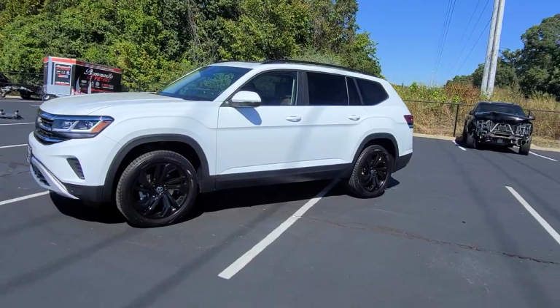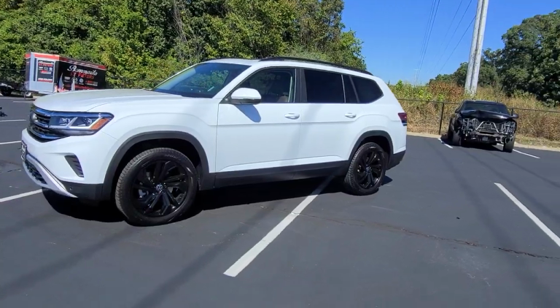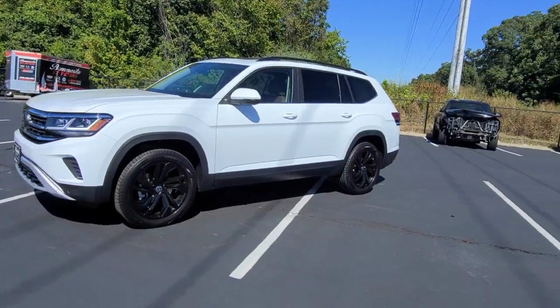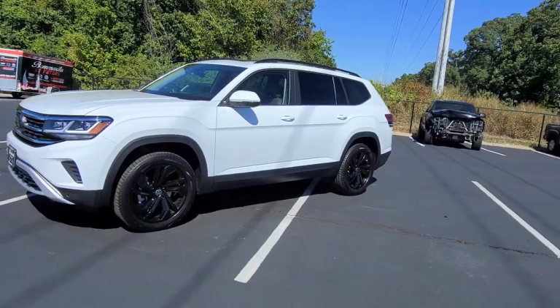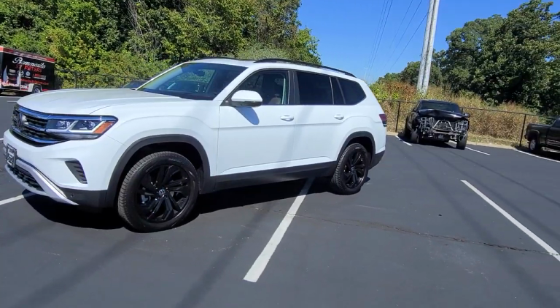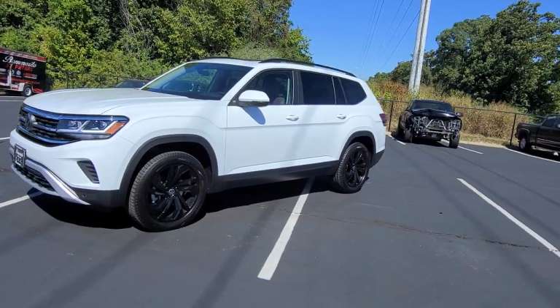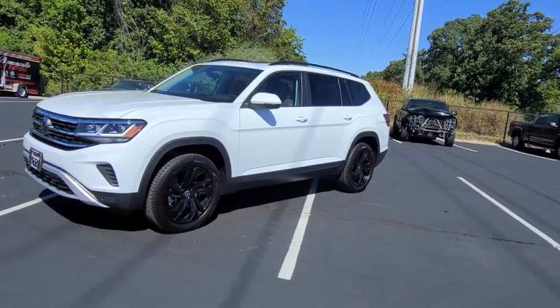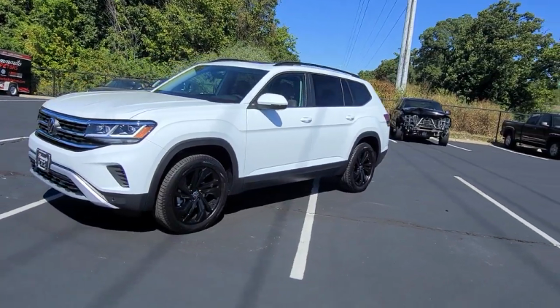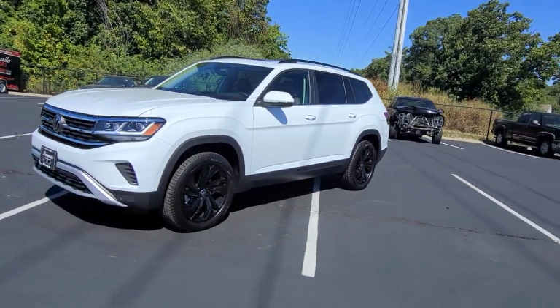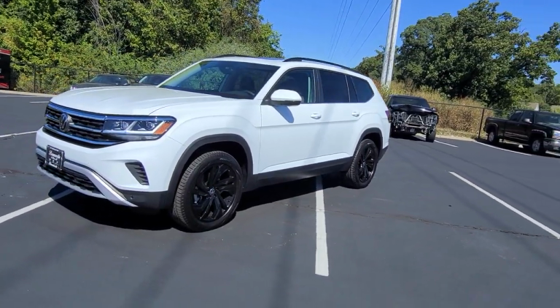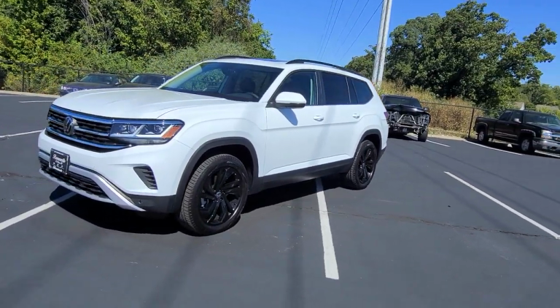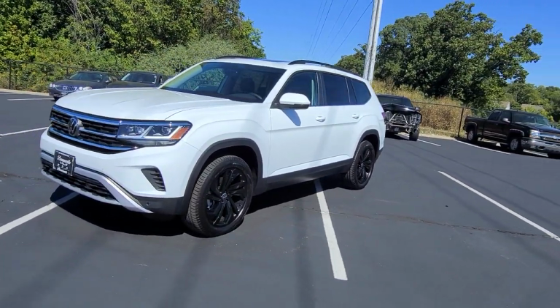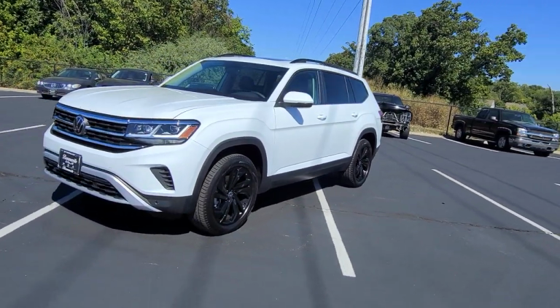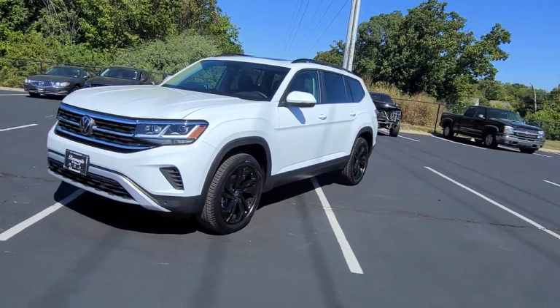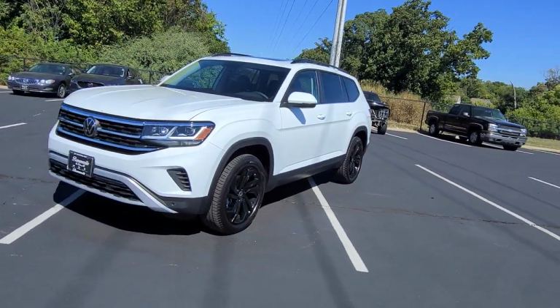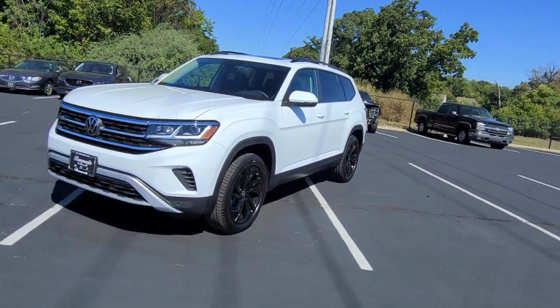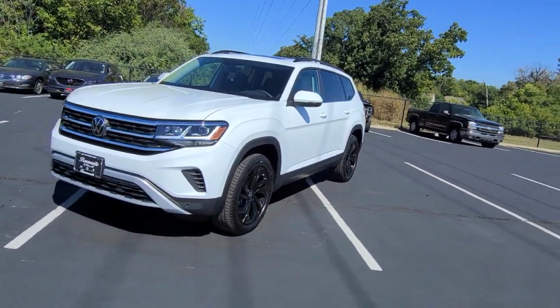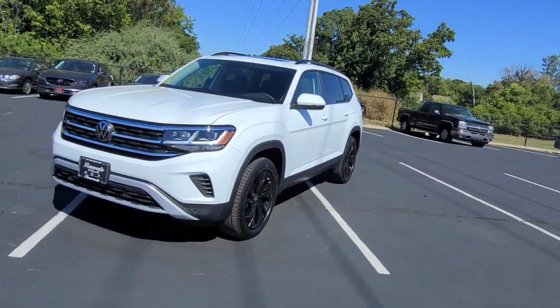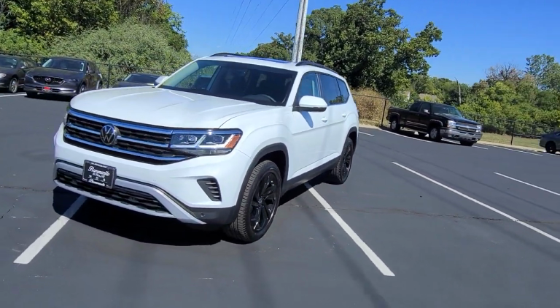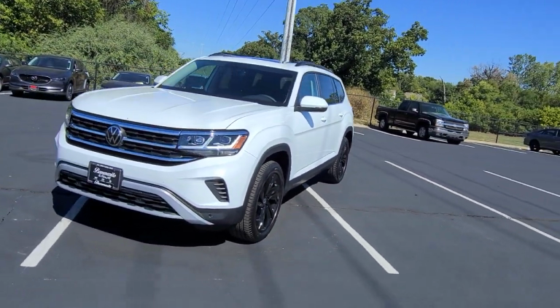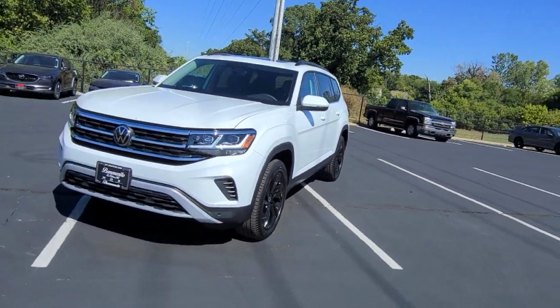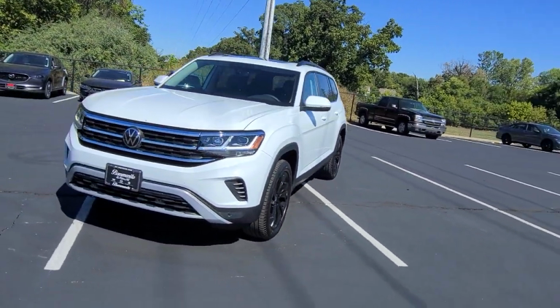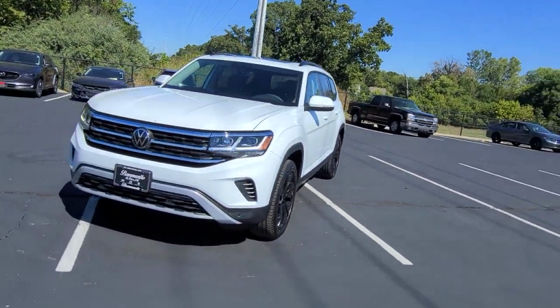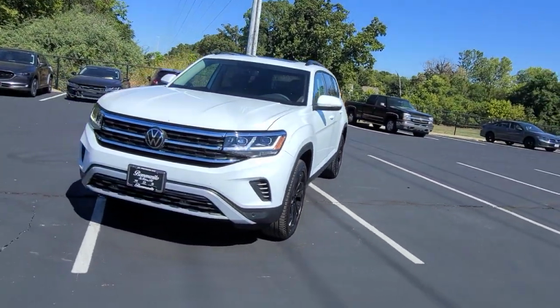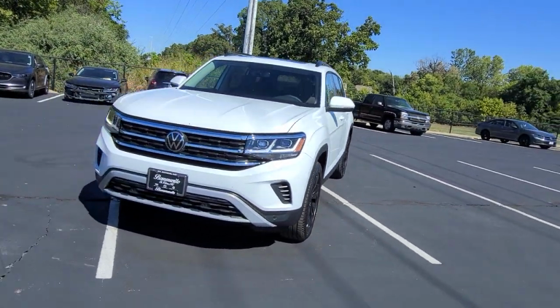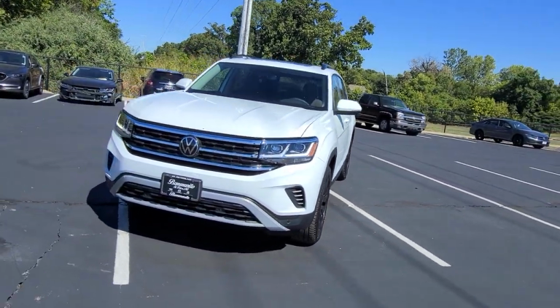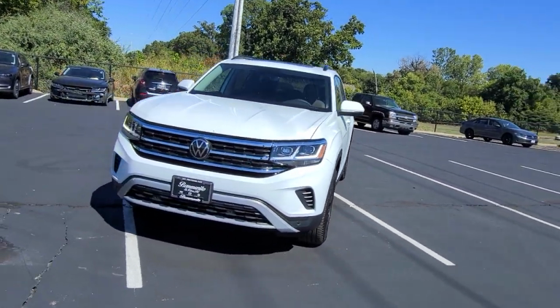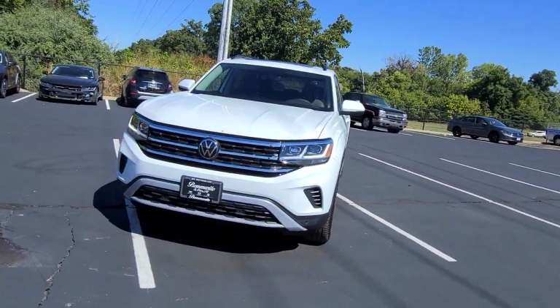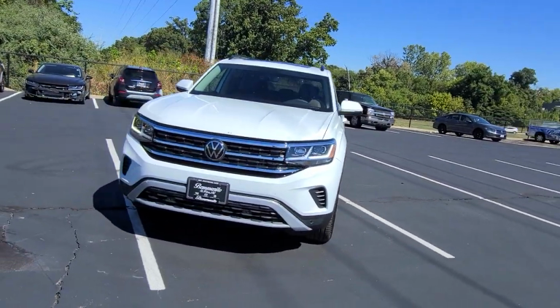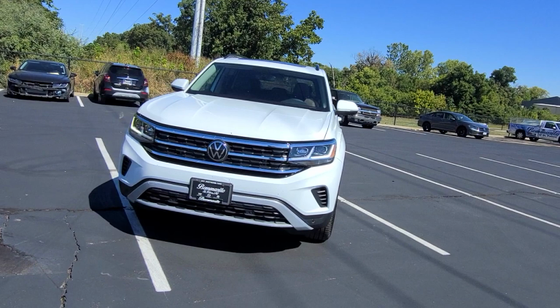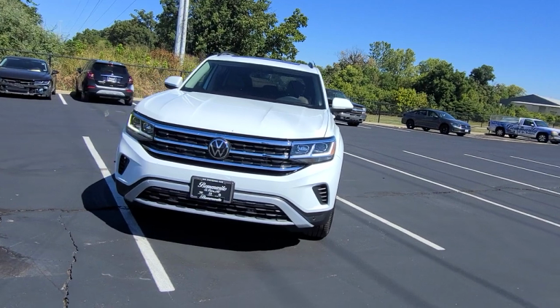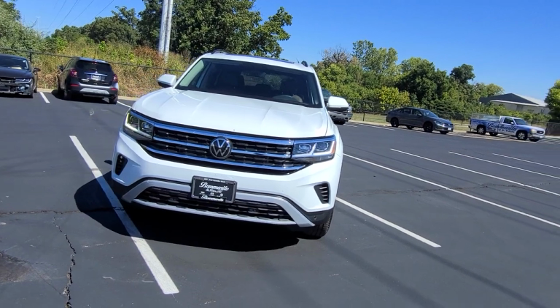As you hear a plane fly overhead, remember you can fly in and drive out. I'll pick you up at the airport.